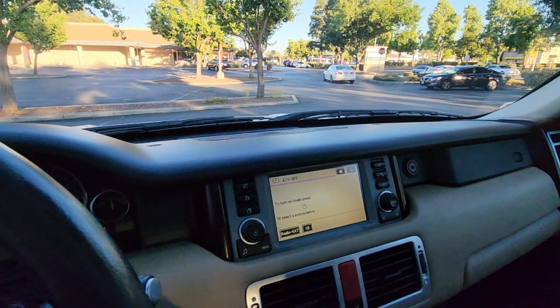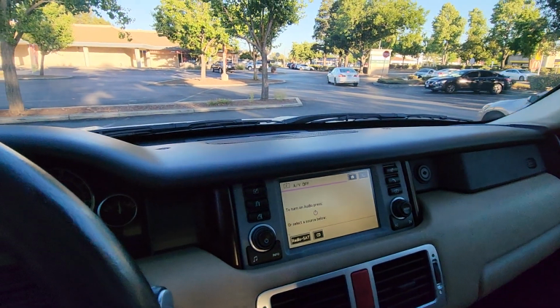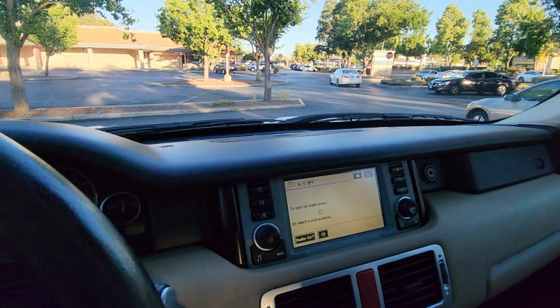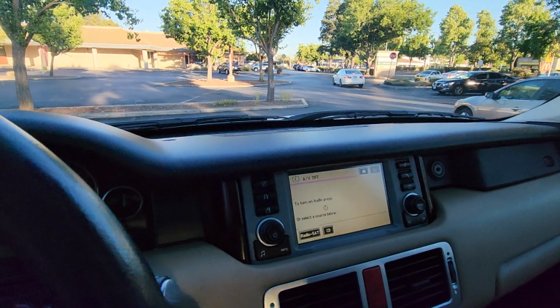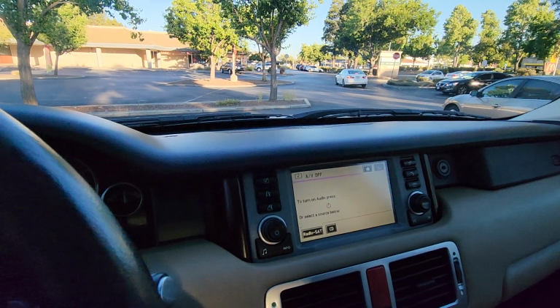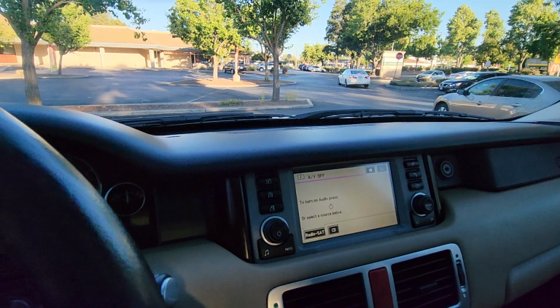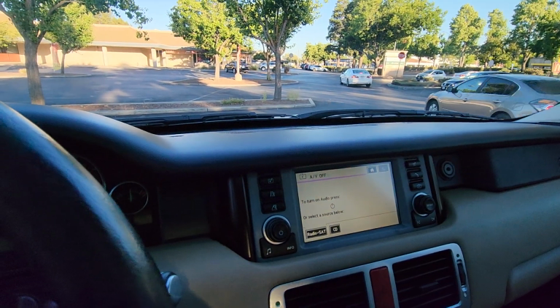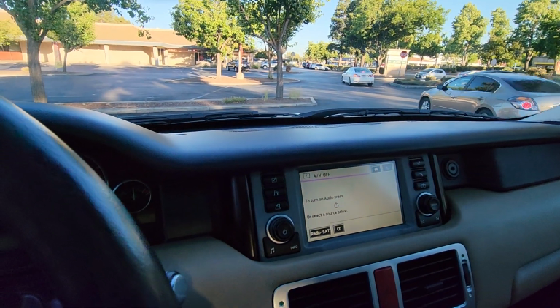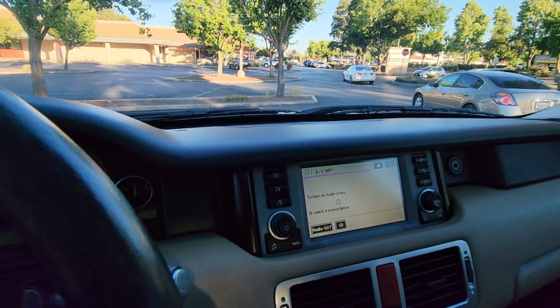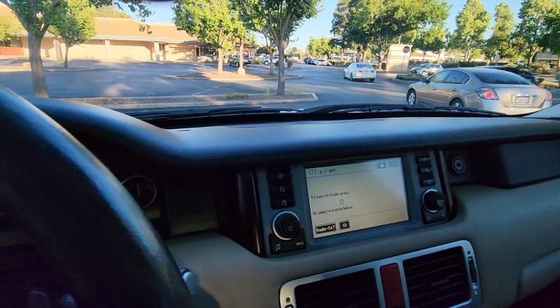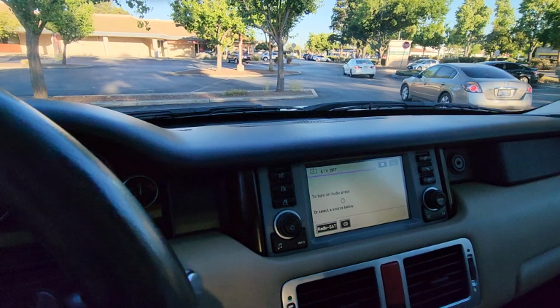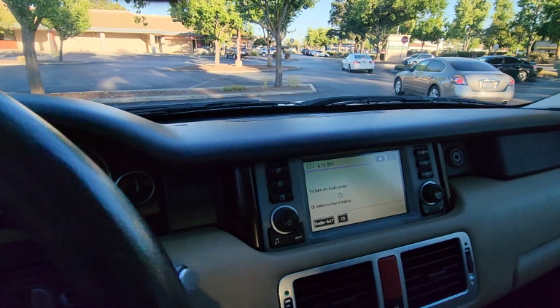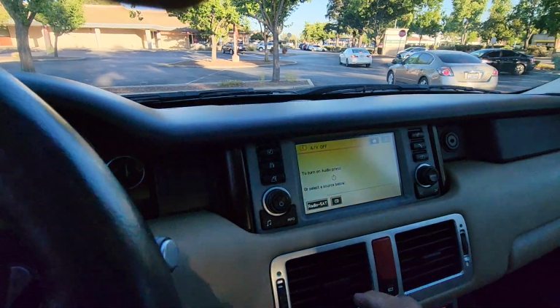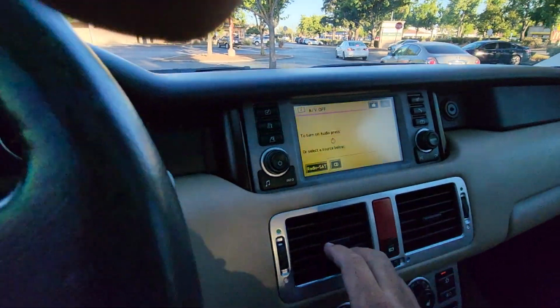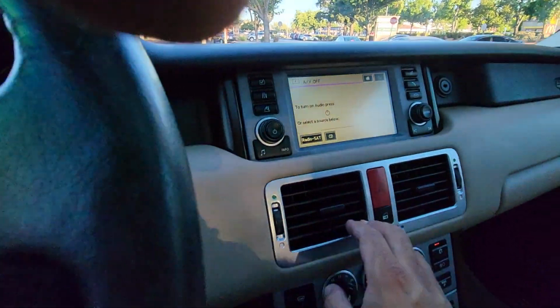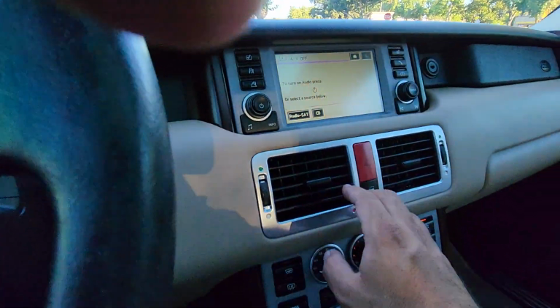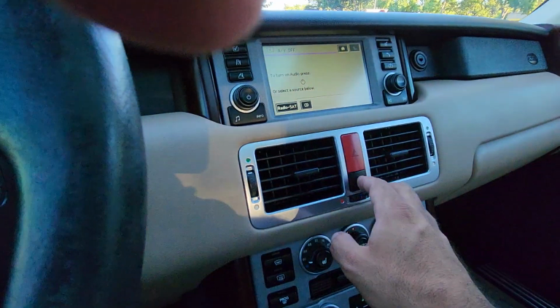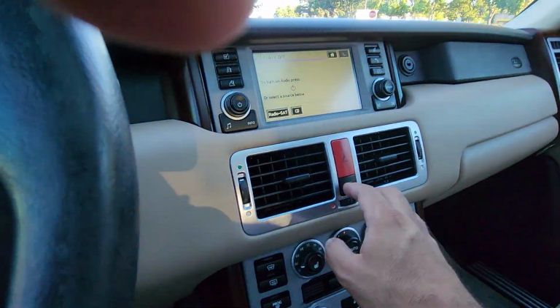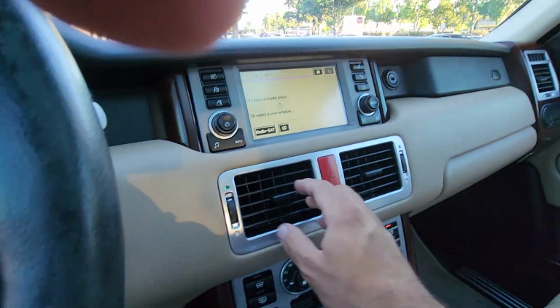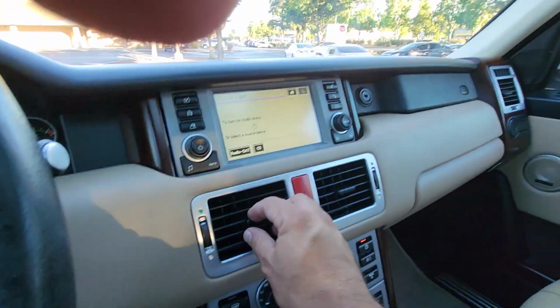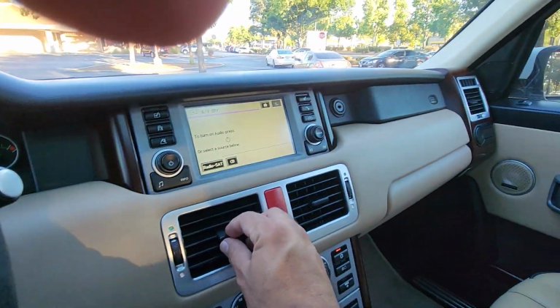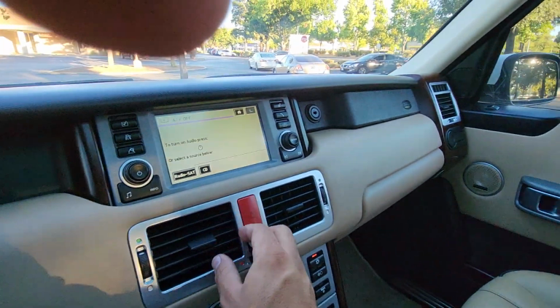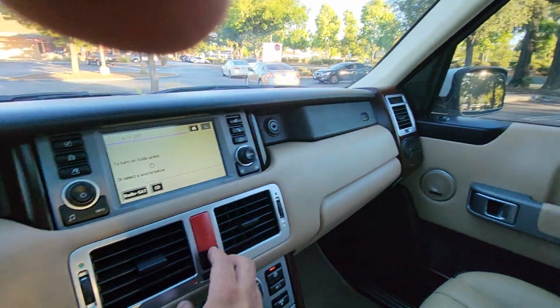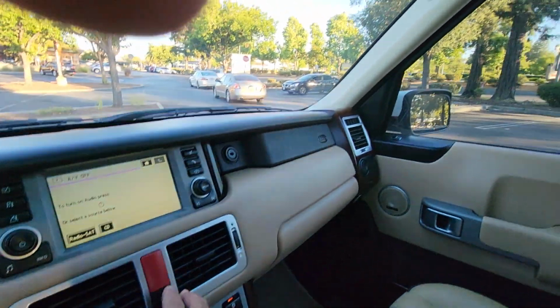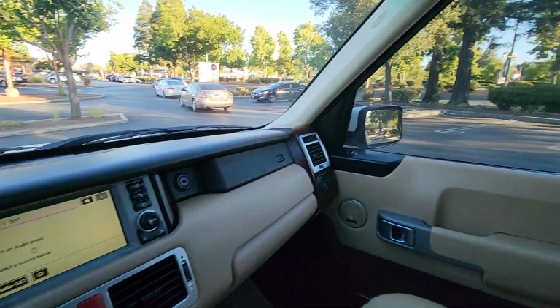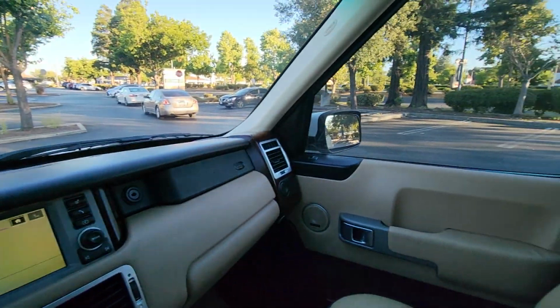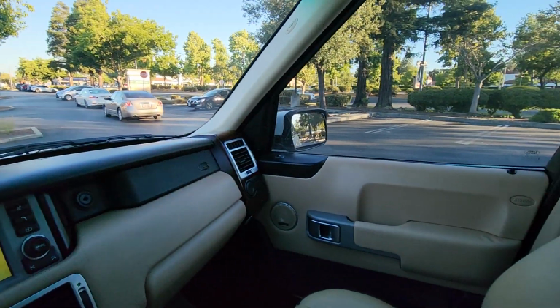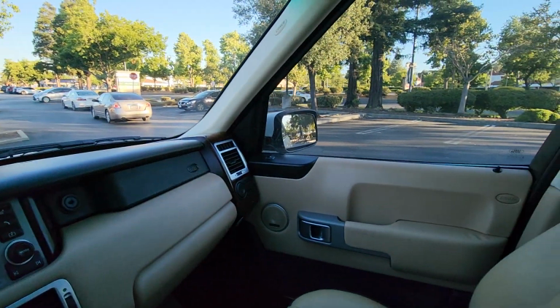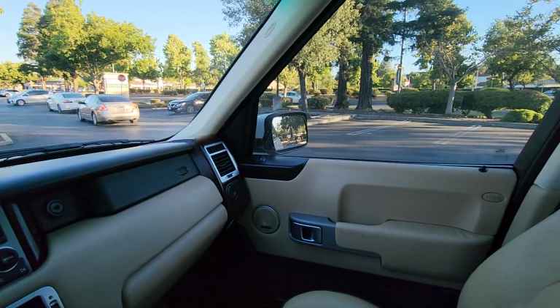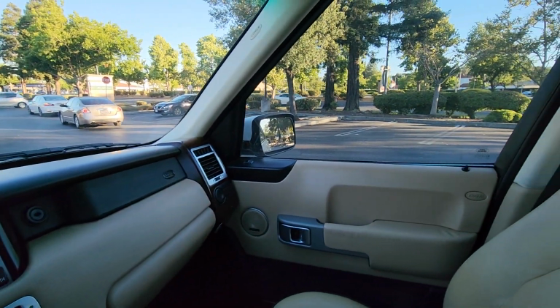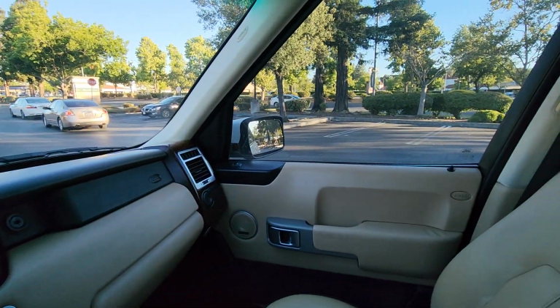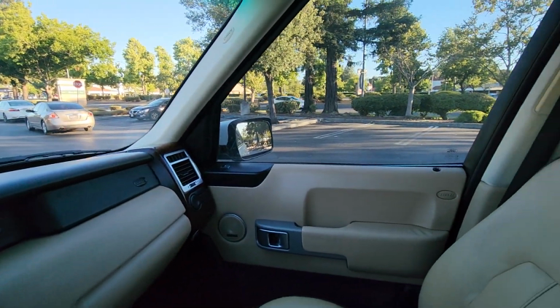Climate control works. AC is ice cold. Power door locks all function.